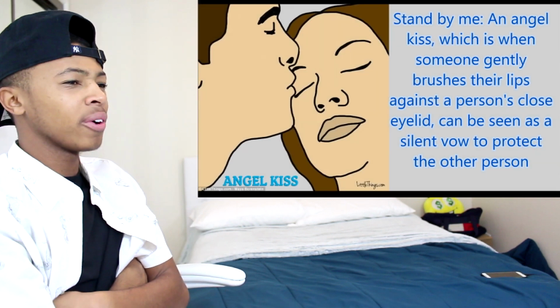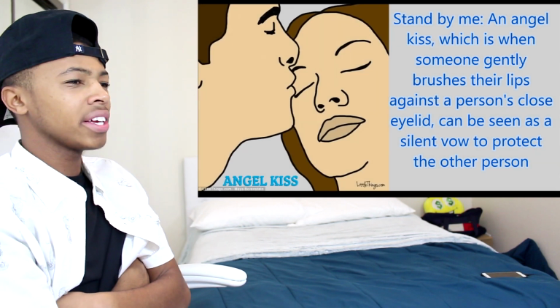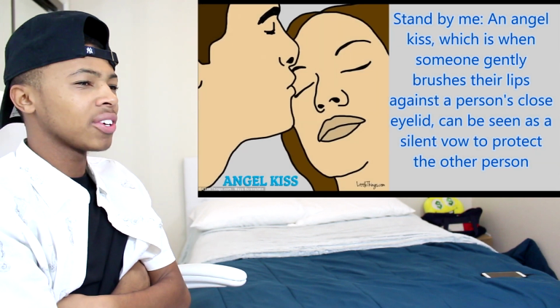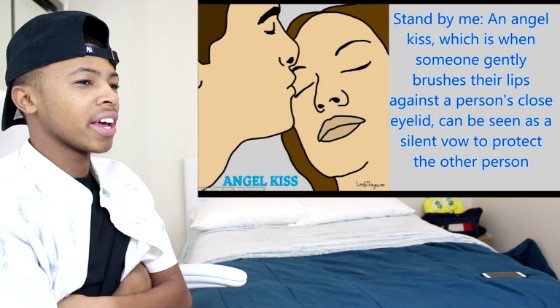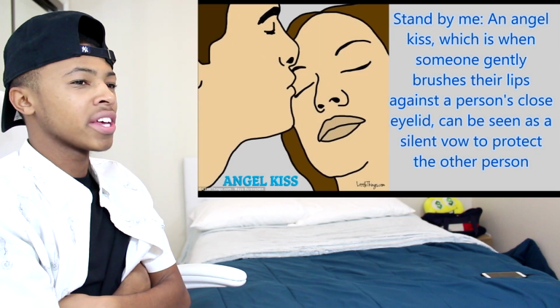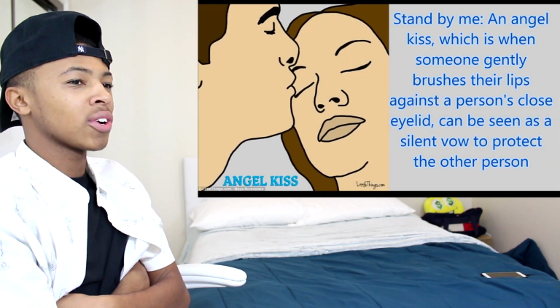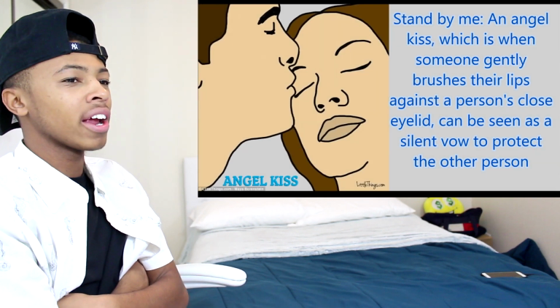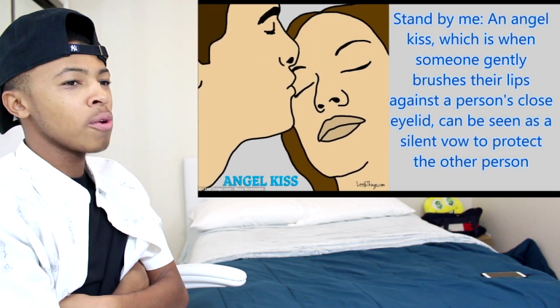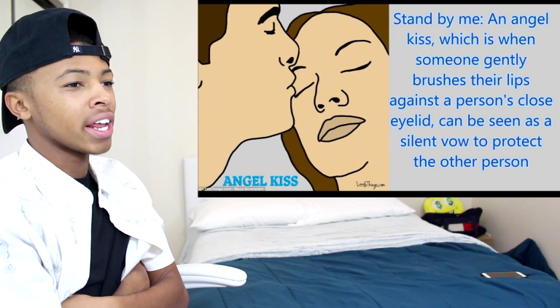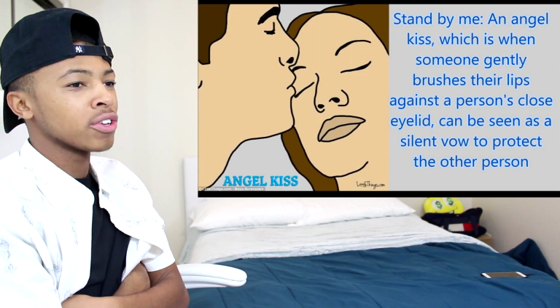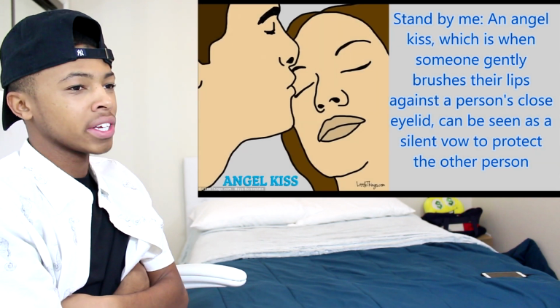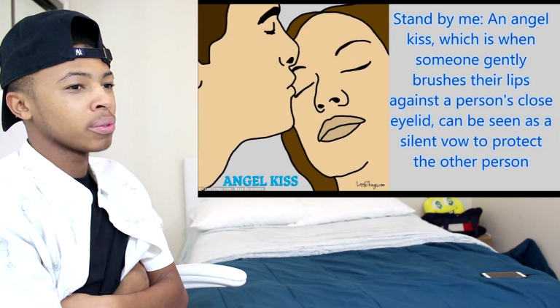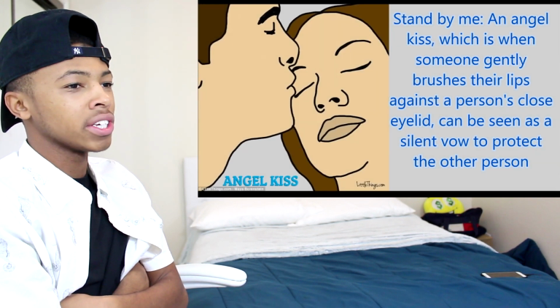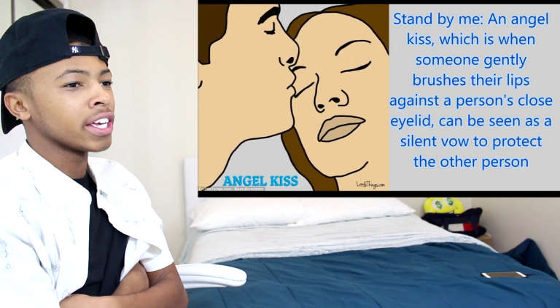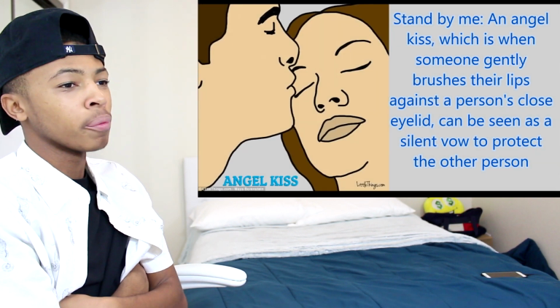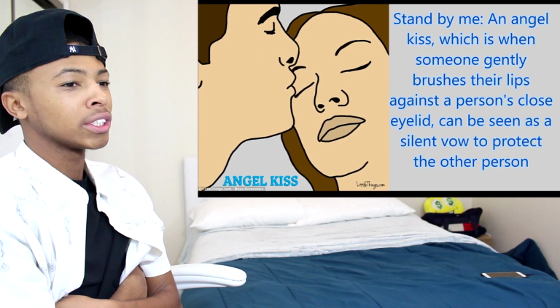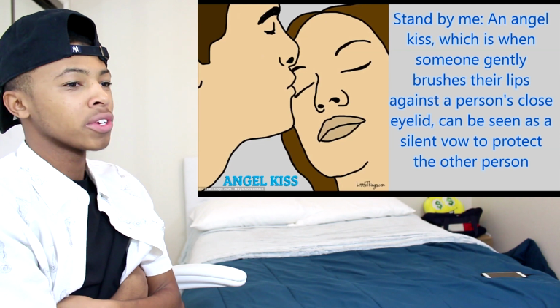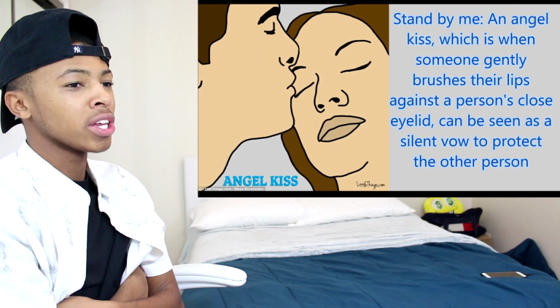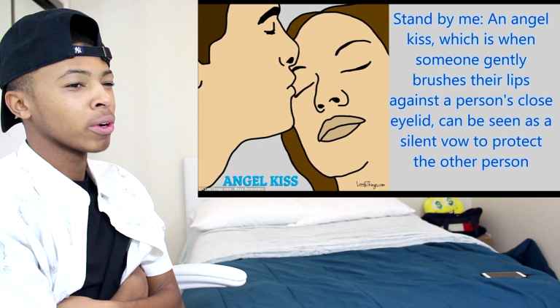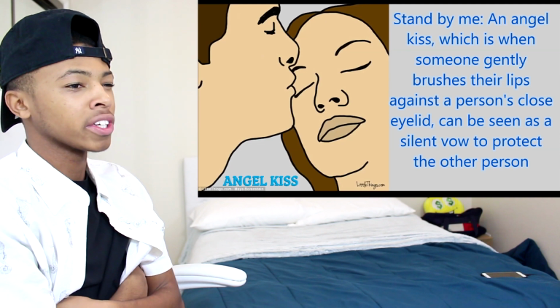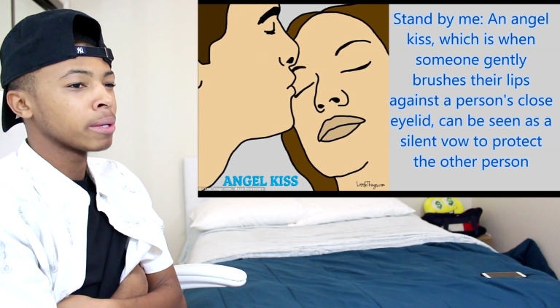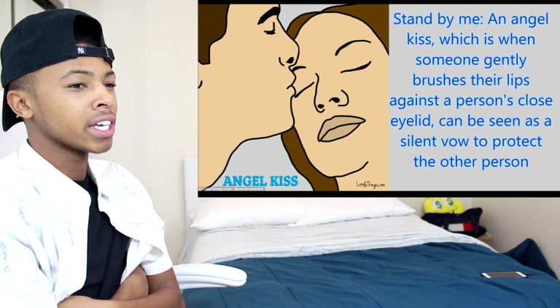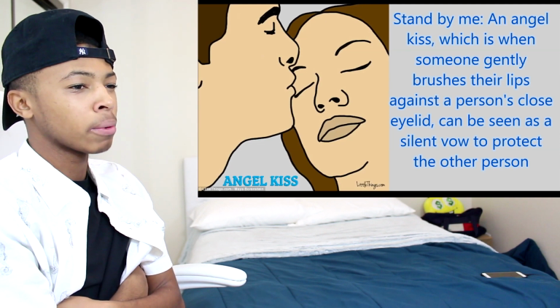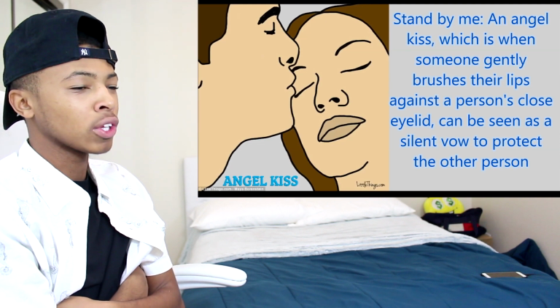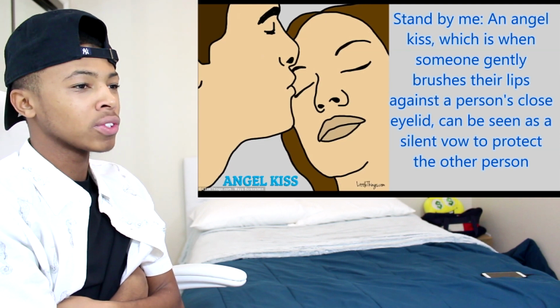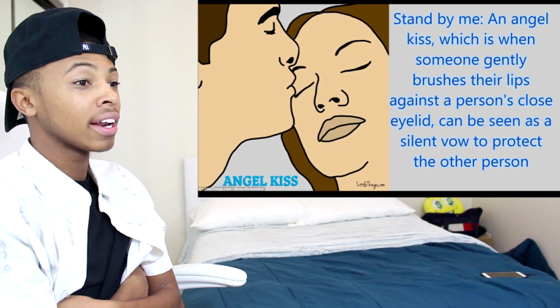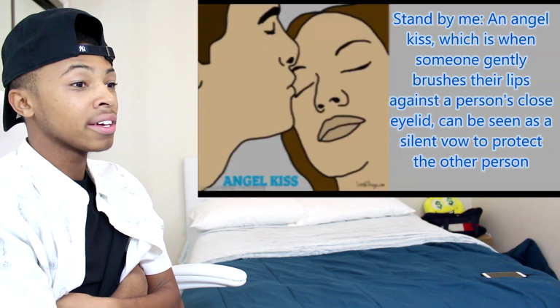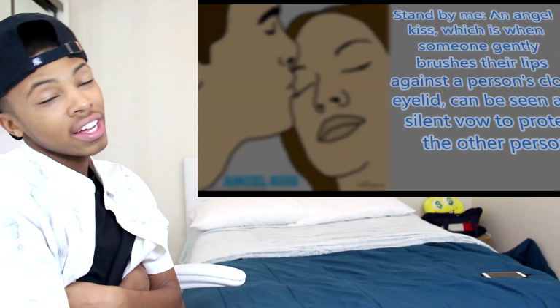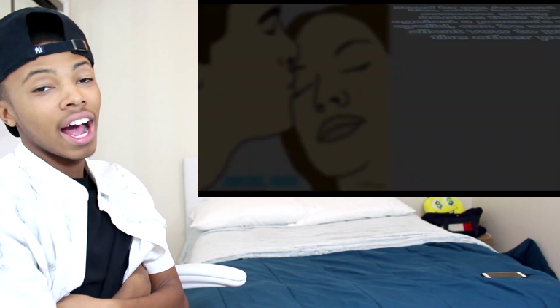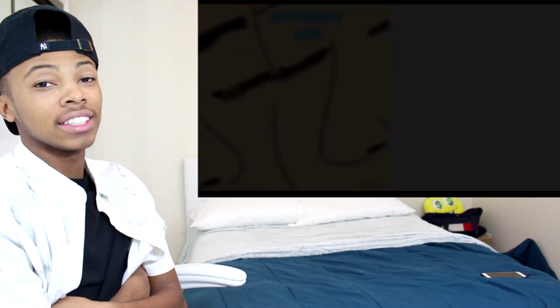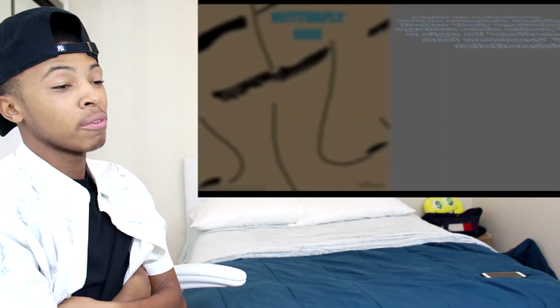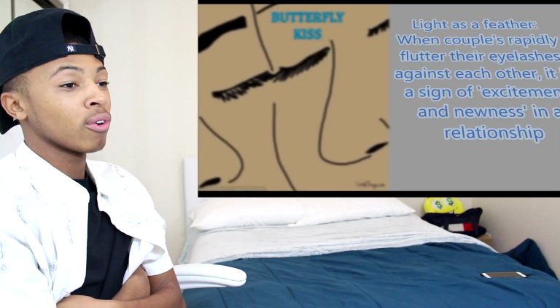Angel kiss — okay, you're kissing her eyelid. An angel kiss is when someone gently brushes their lips against a person's closed eyelid. I've seen that before.